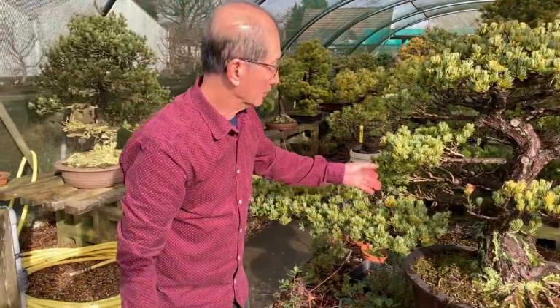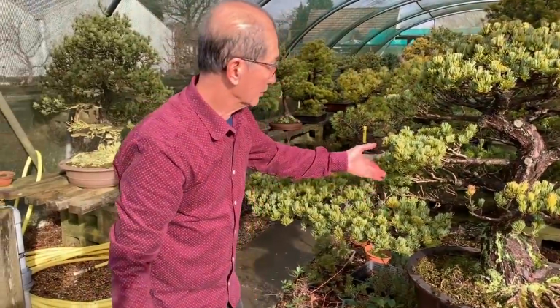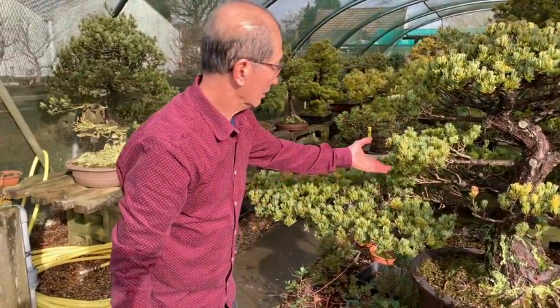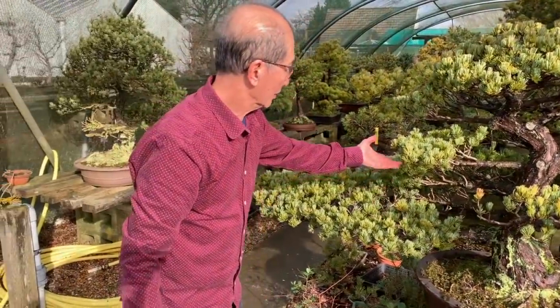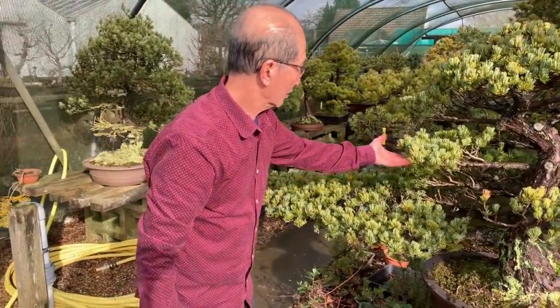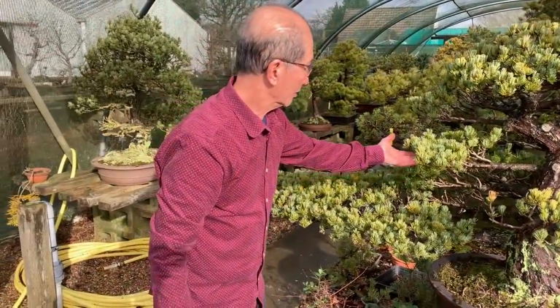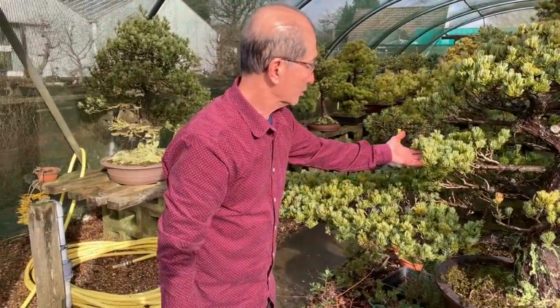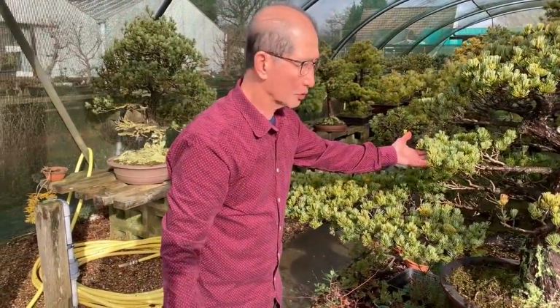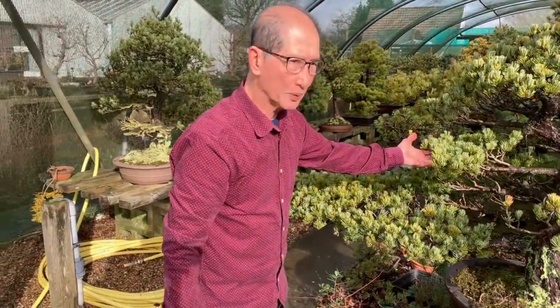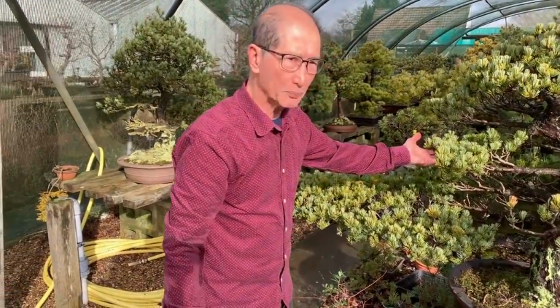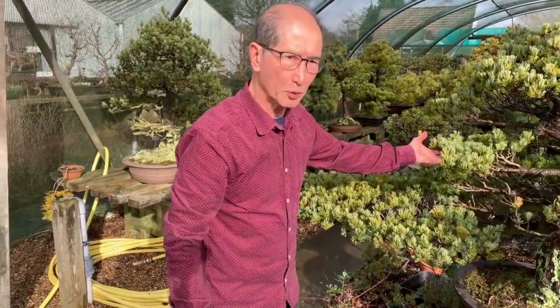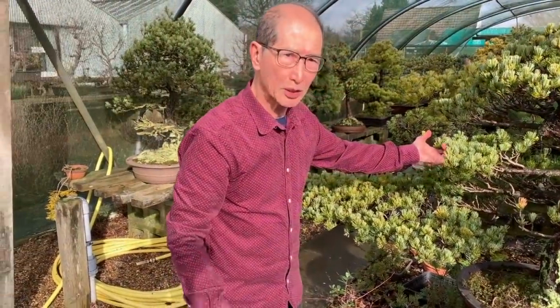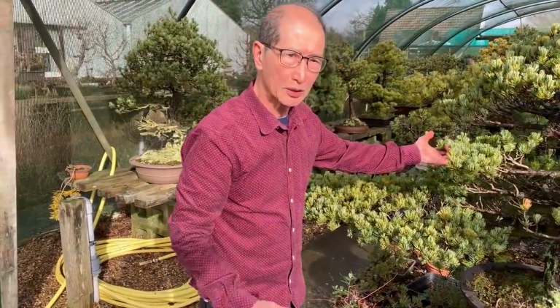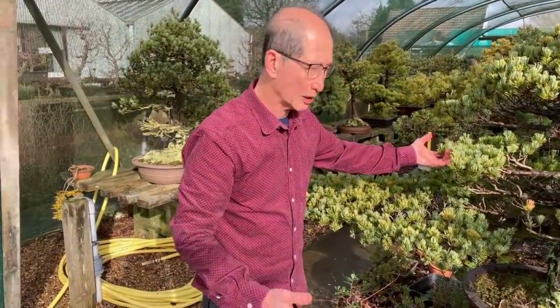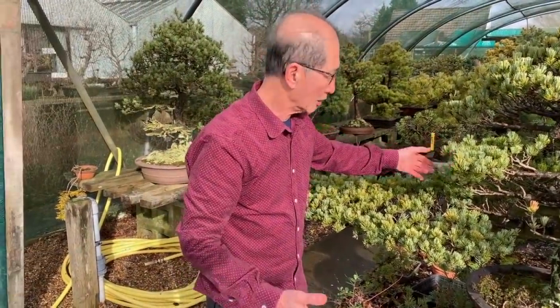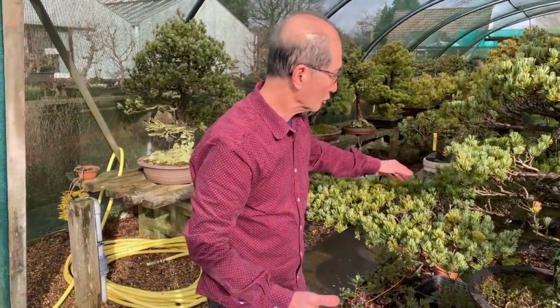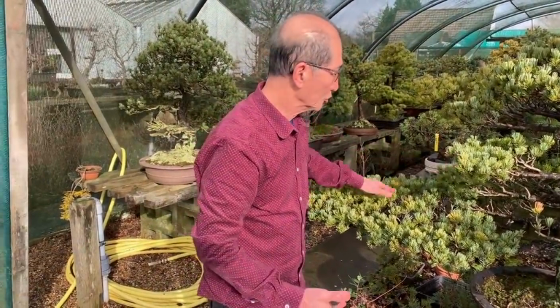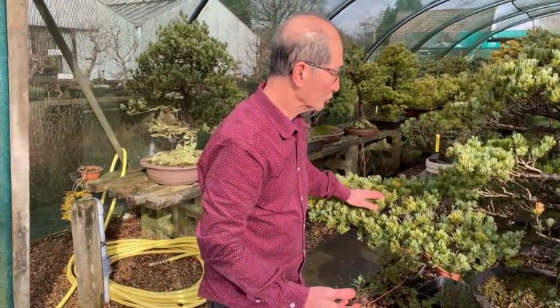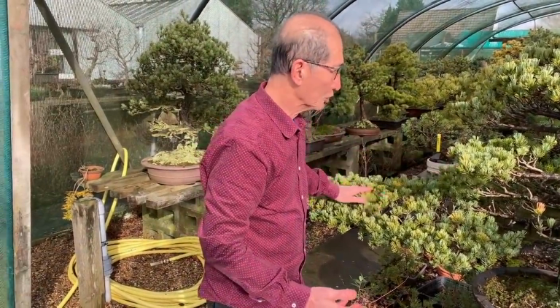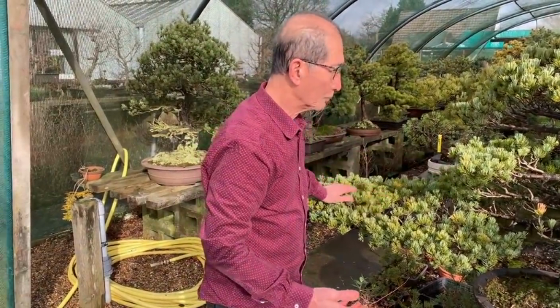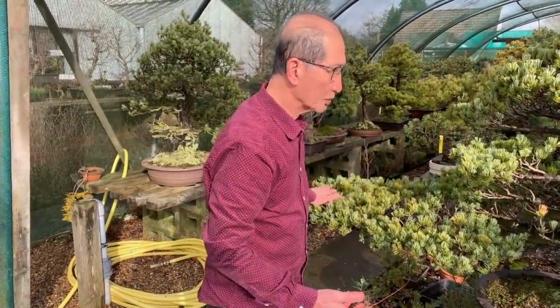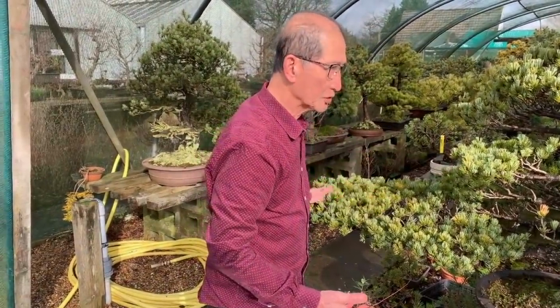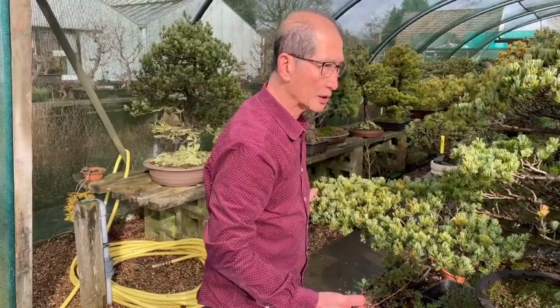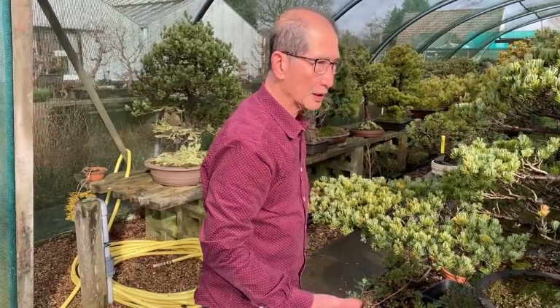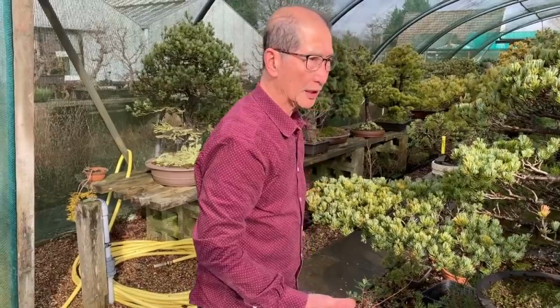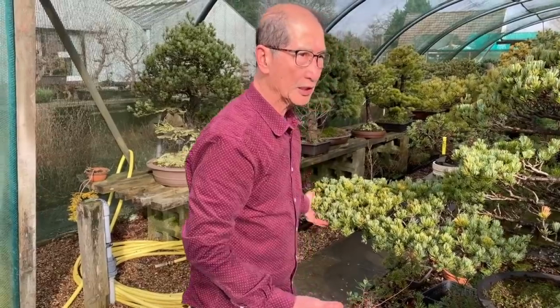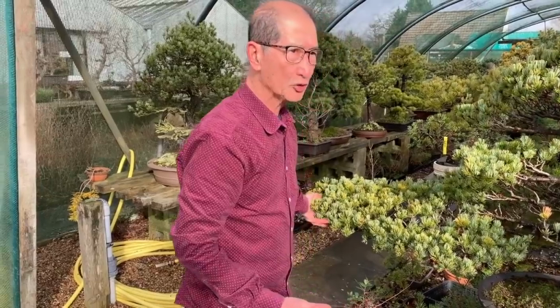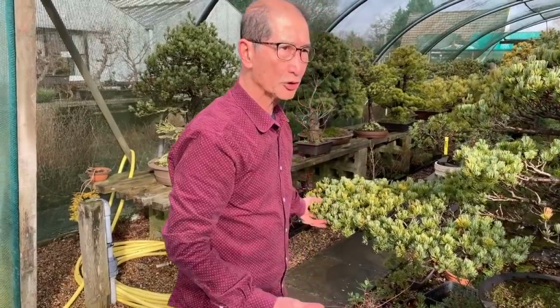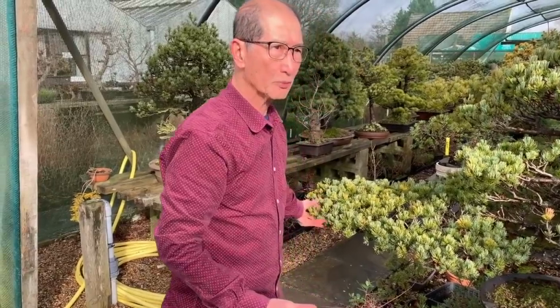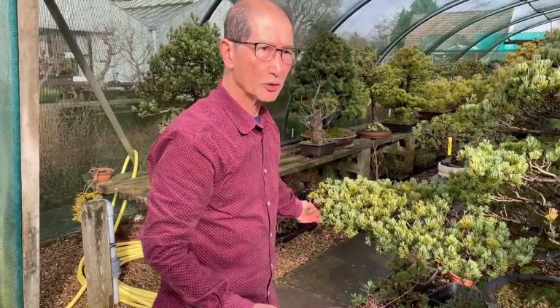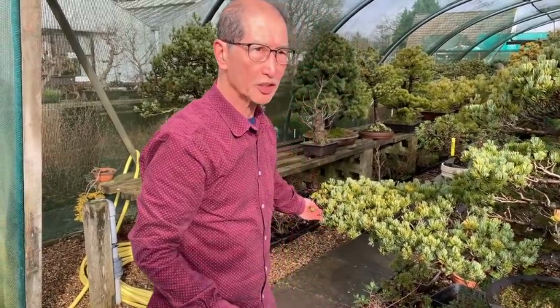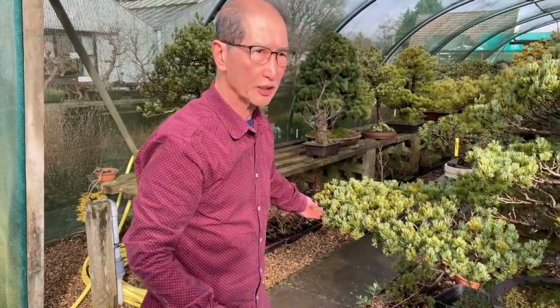I hope you've enjoyed this video. Be bold in how you choose your pots, and enjoy your bonsai.